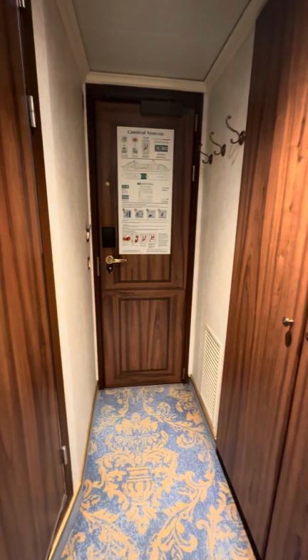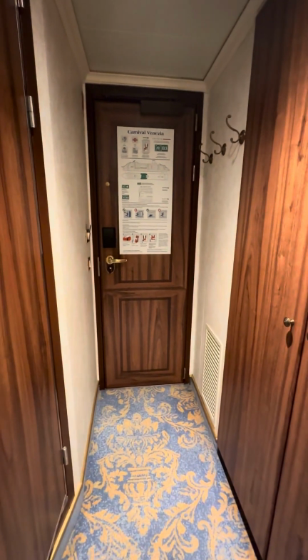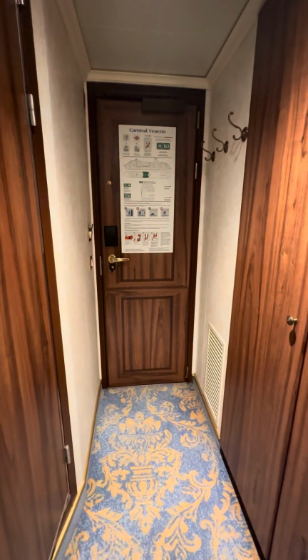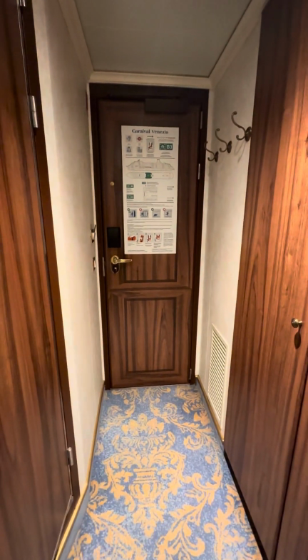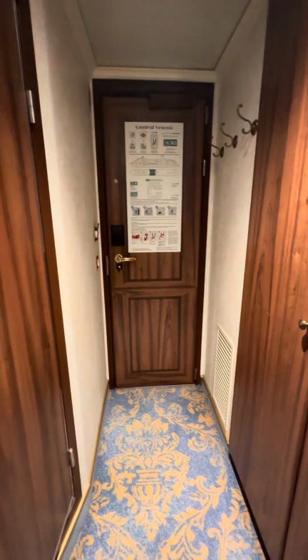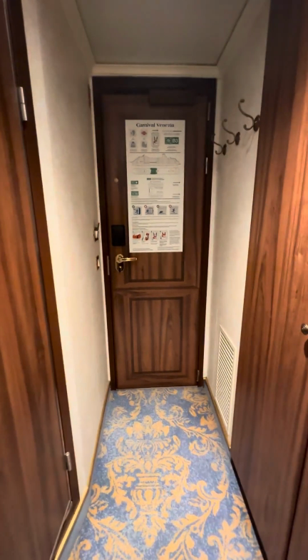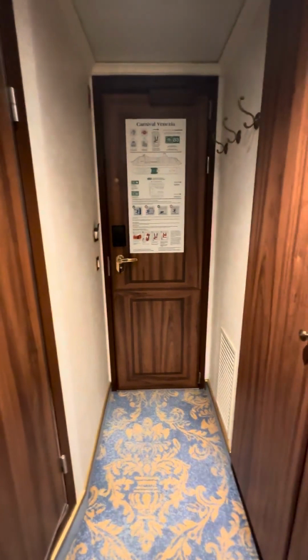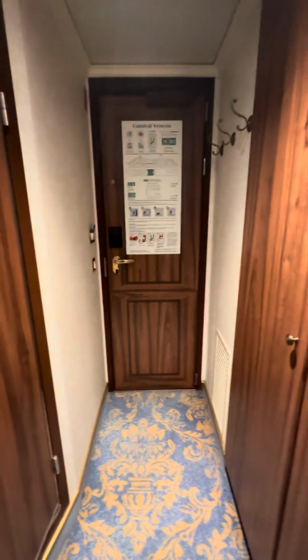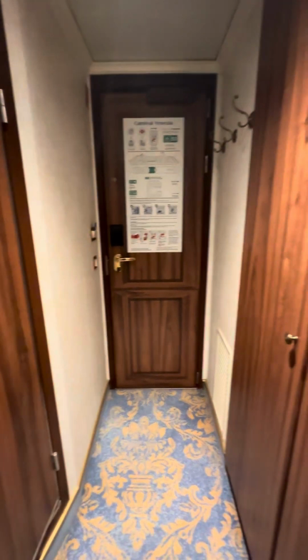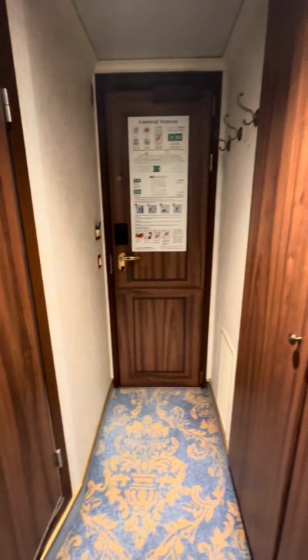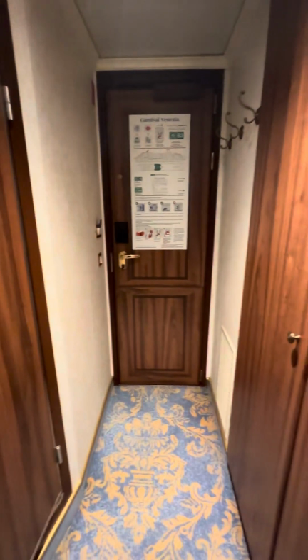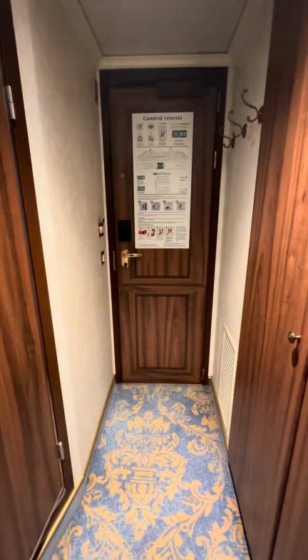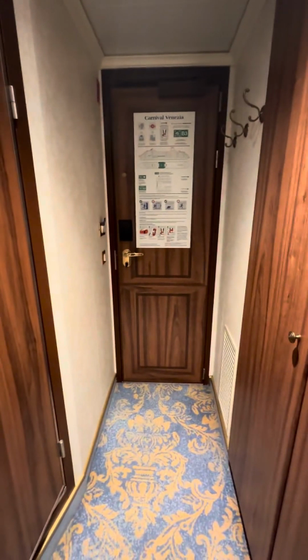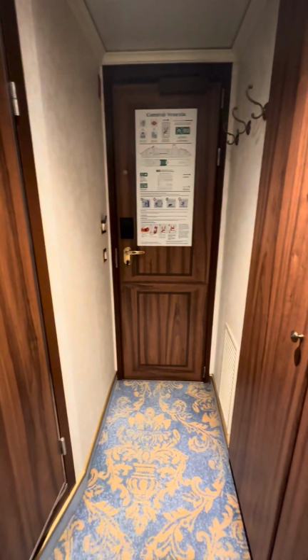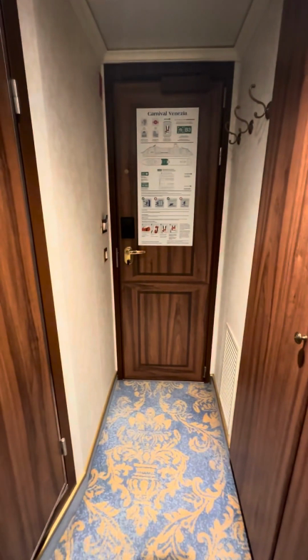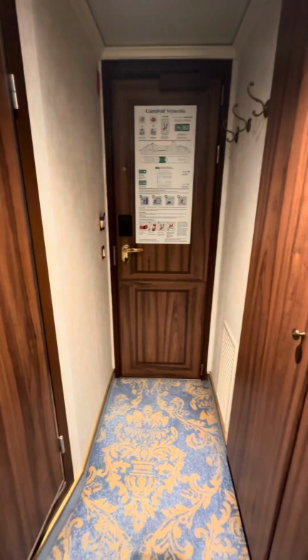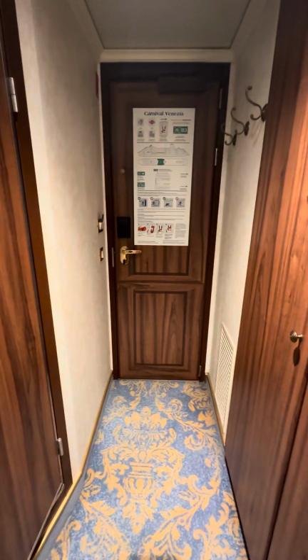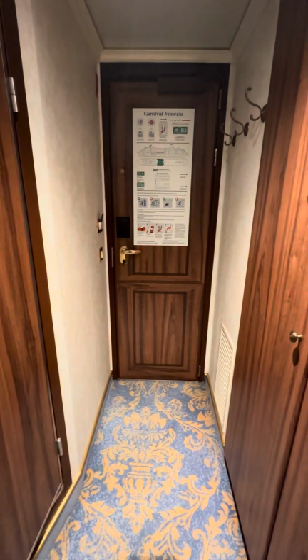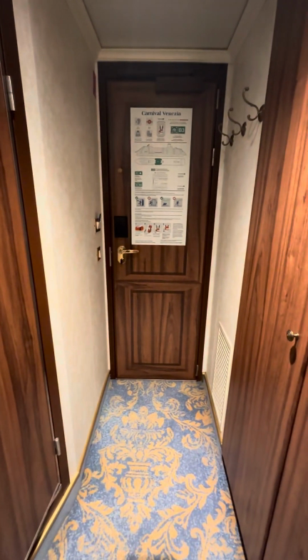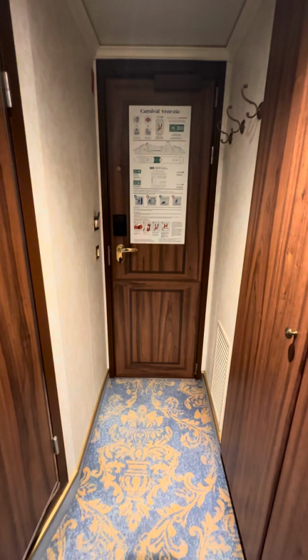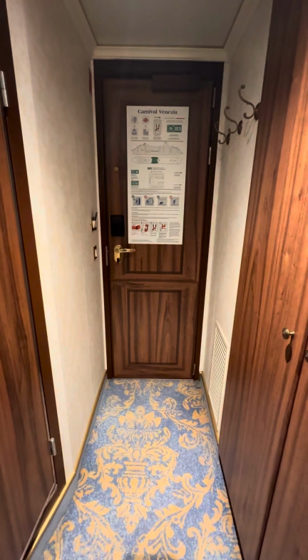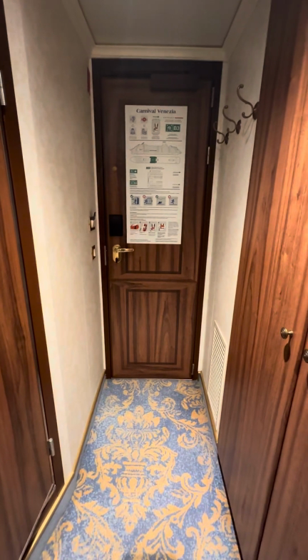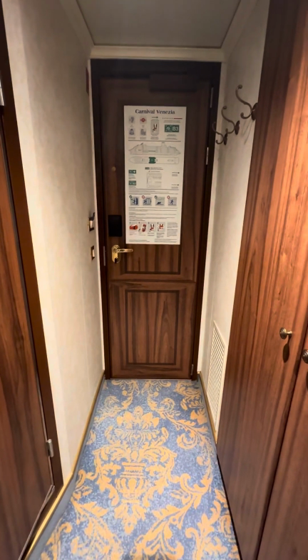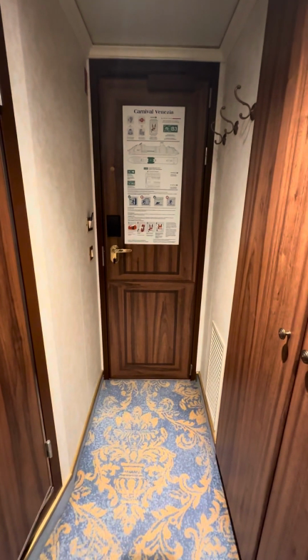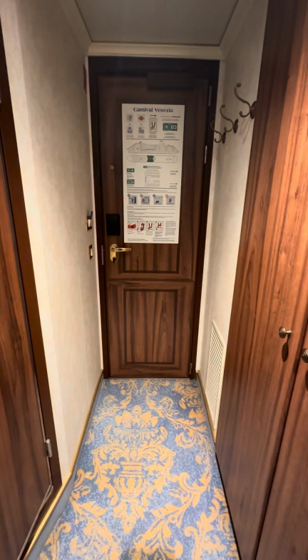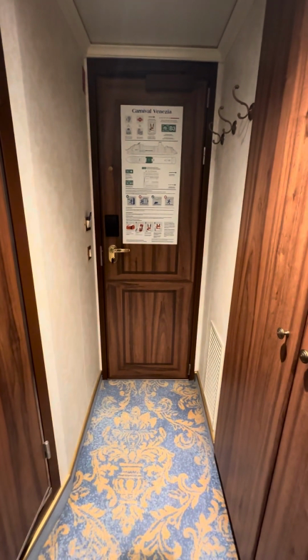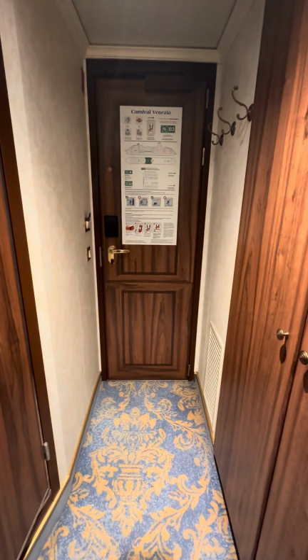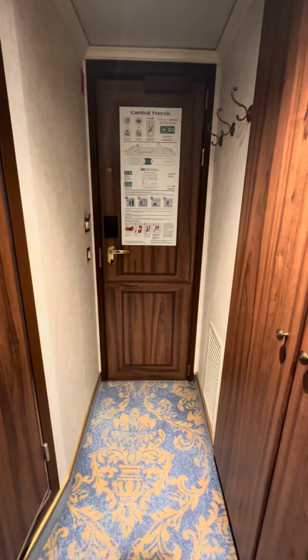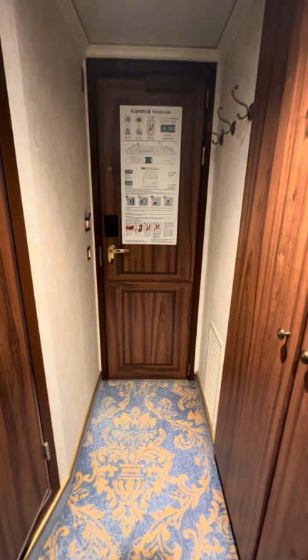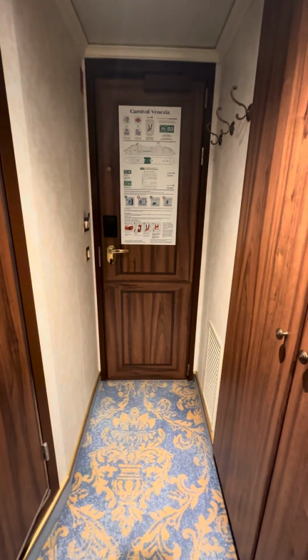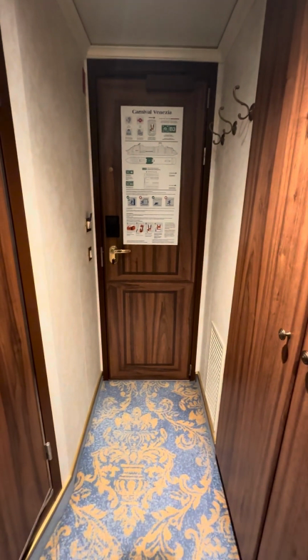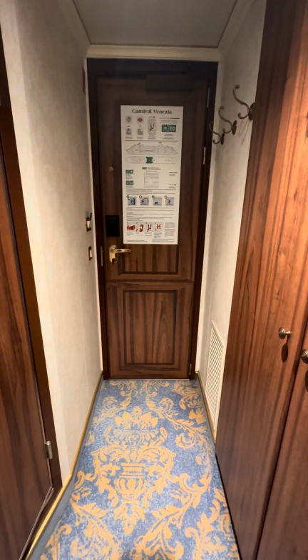Hey, it's 406 Adventures here showing you an interior stateroom on the Carnival Venezia.